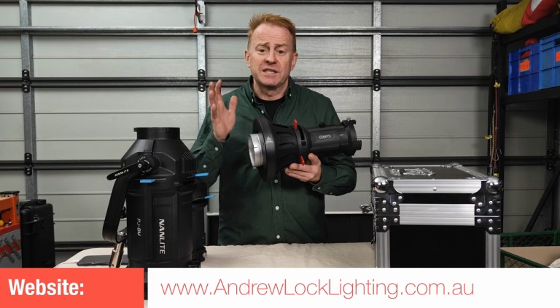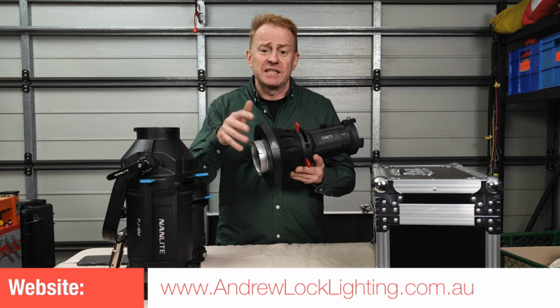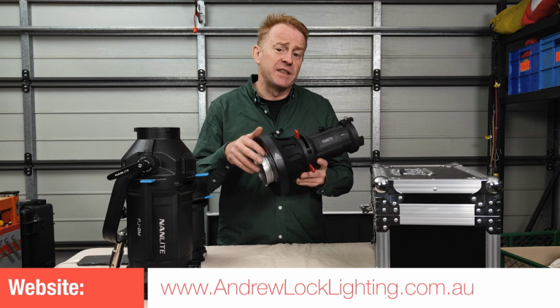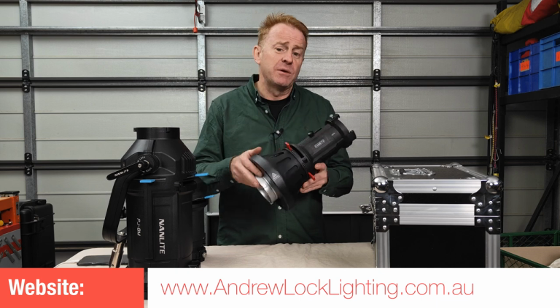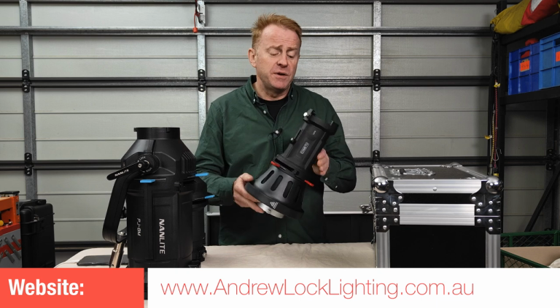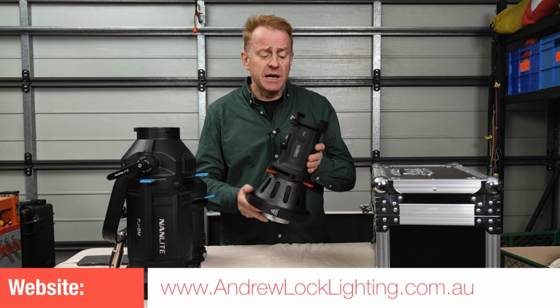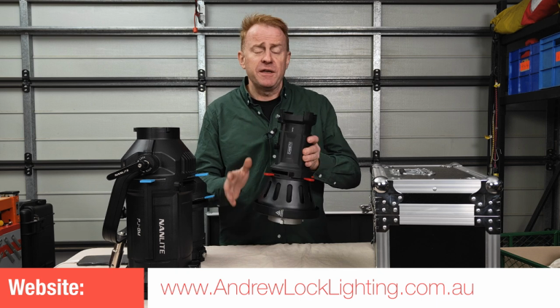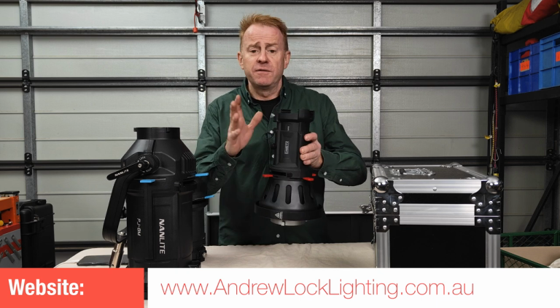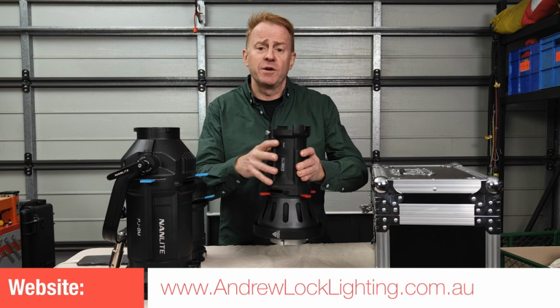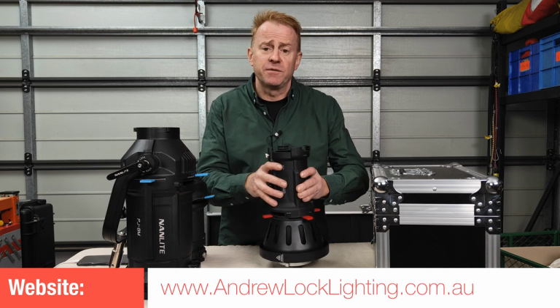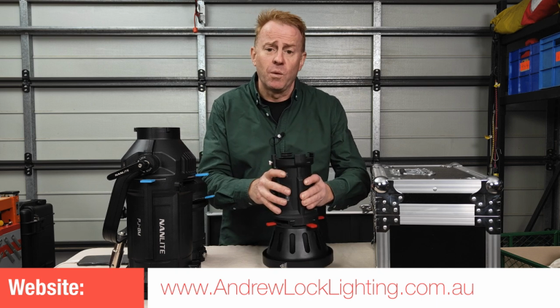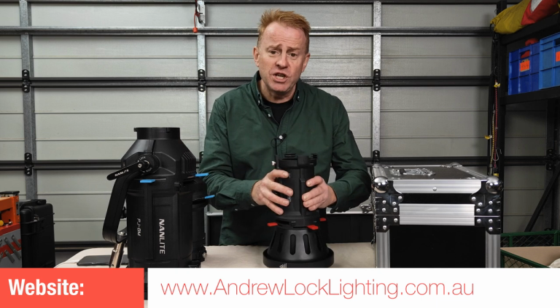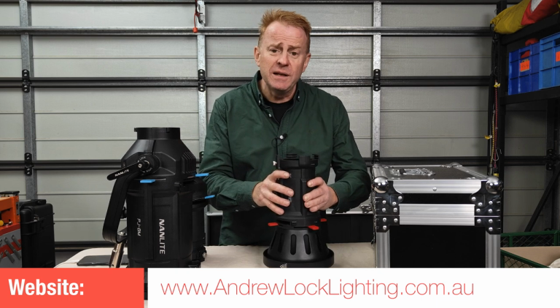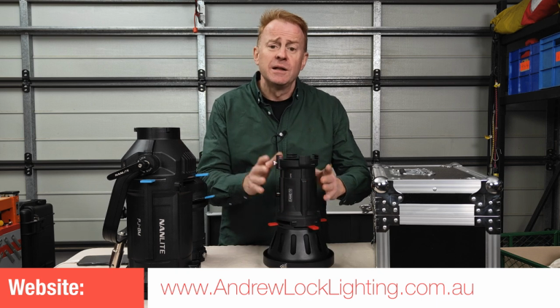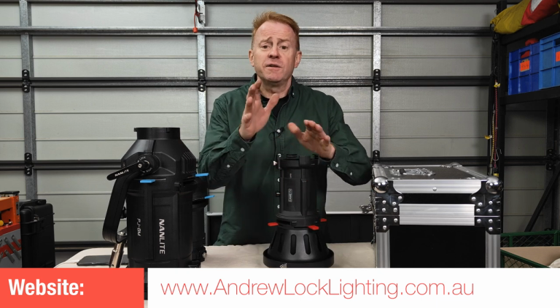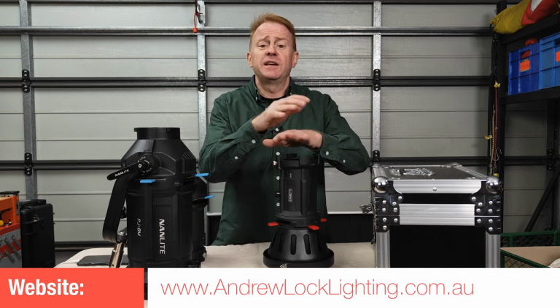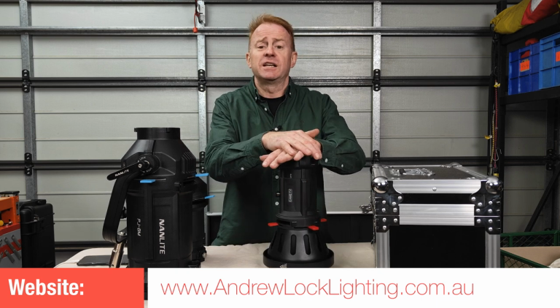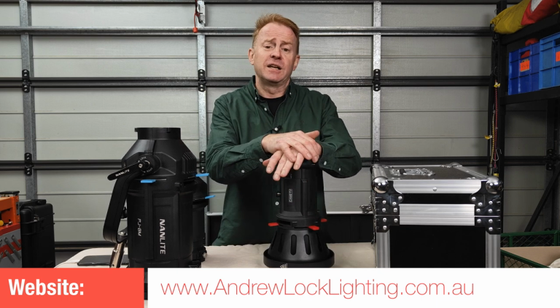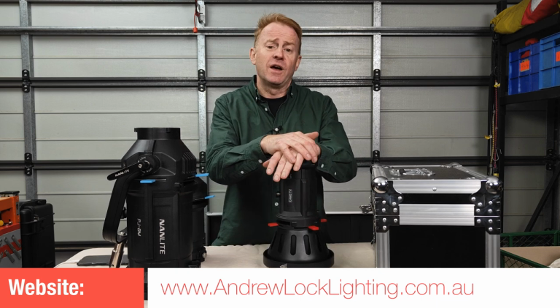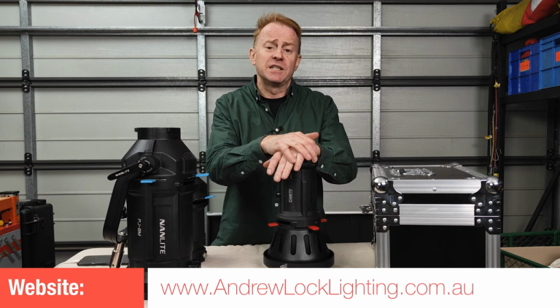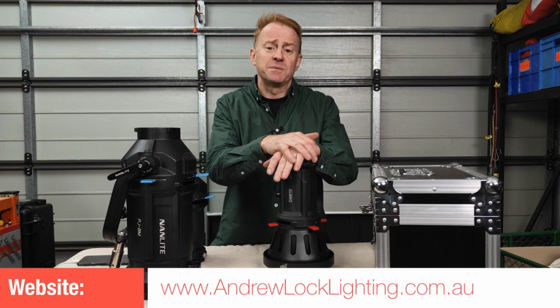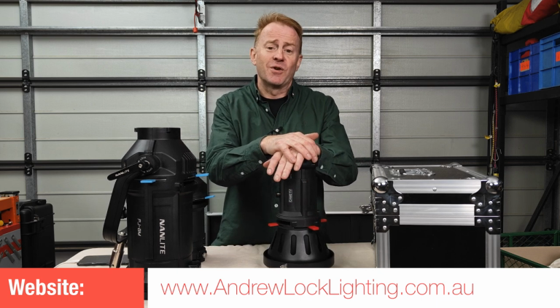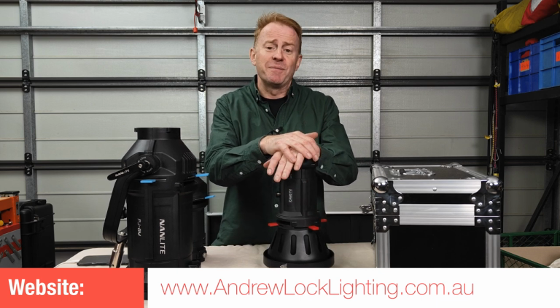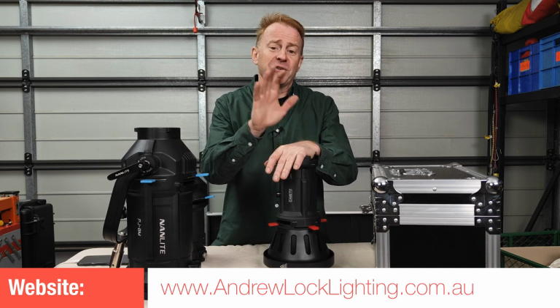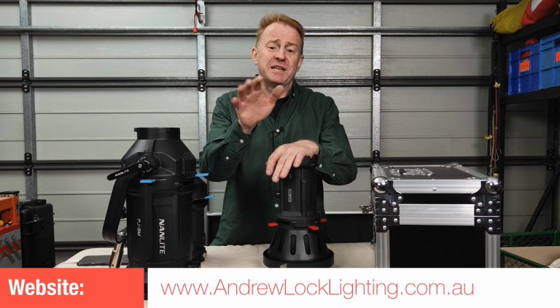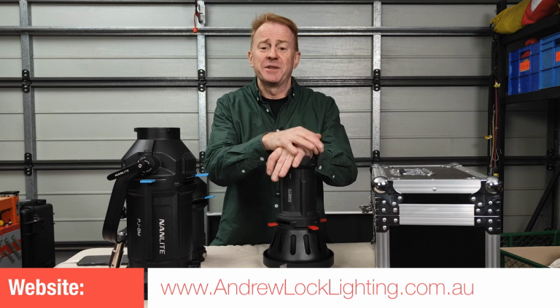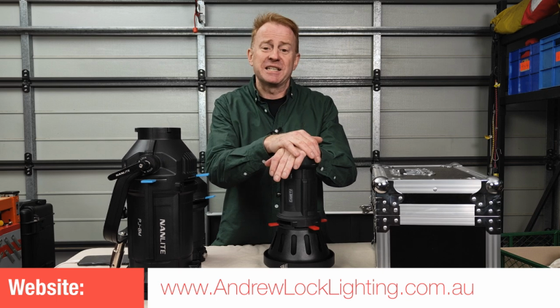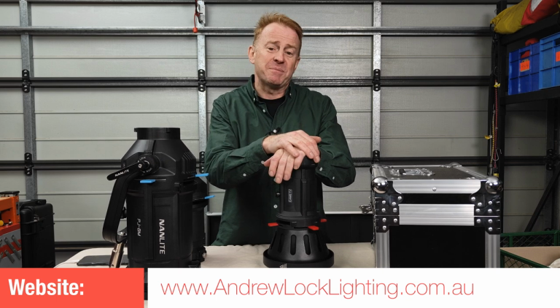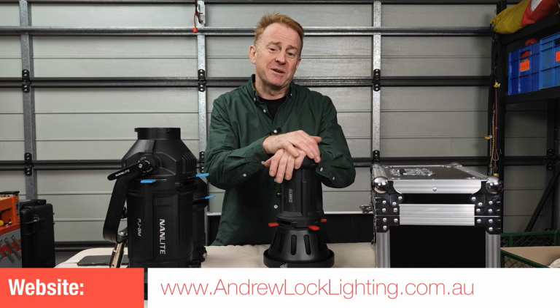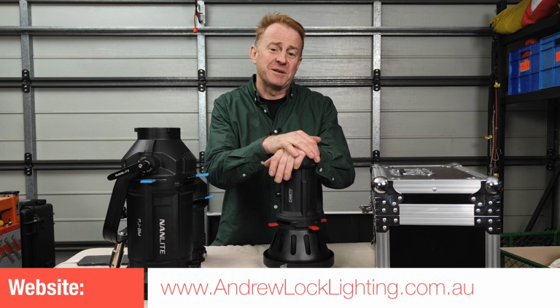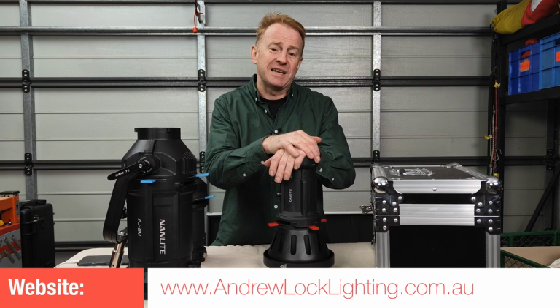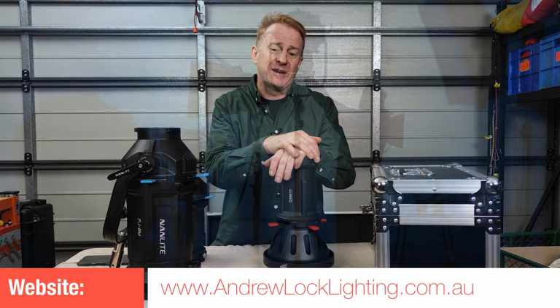That's another gear review done. Thank you very much for watching. Don't forget to click like and subscribe and I'll see you on the next episode. Take care.